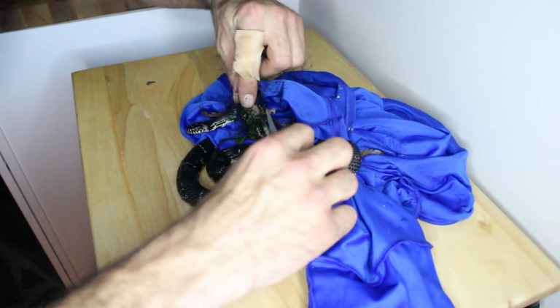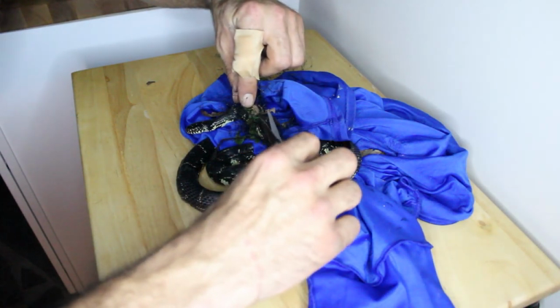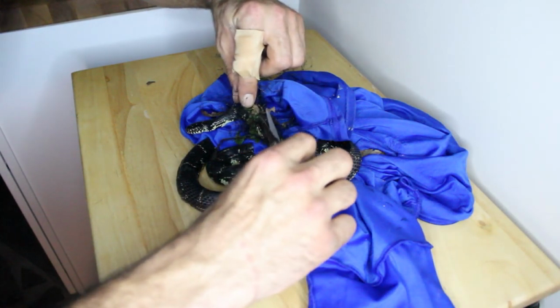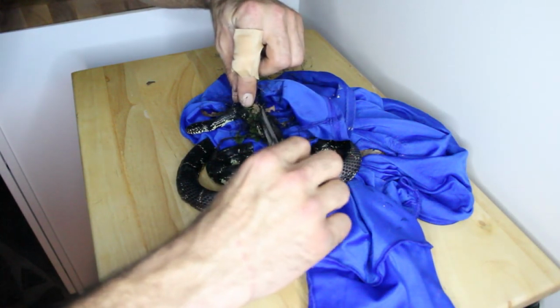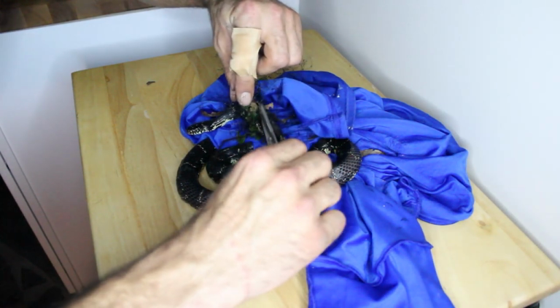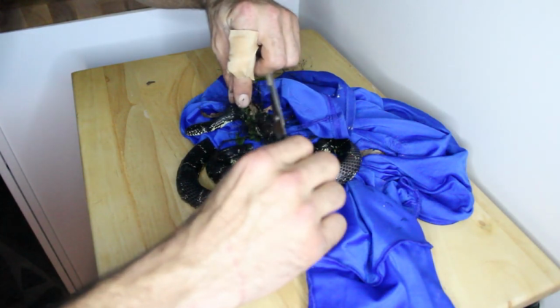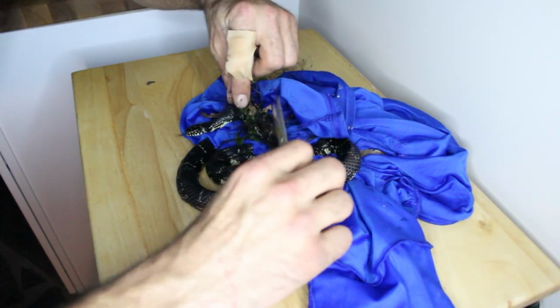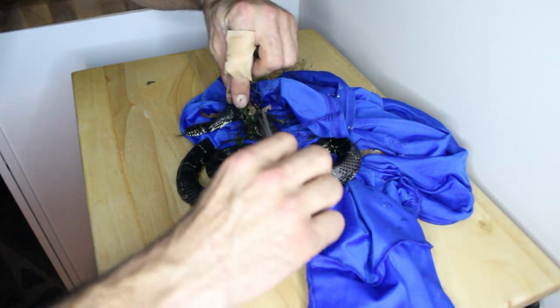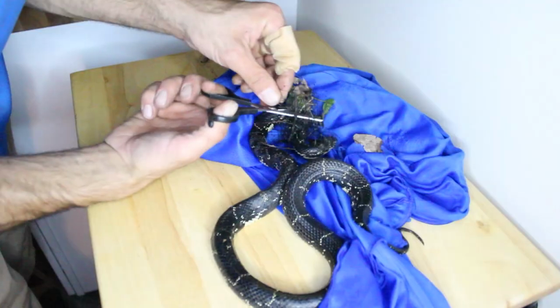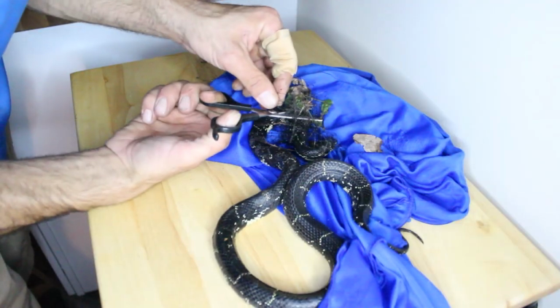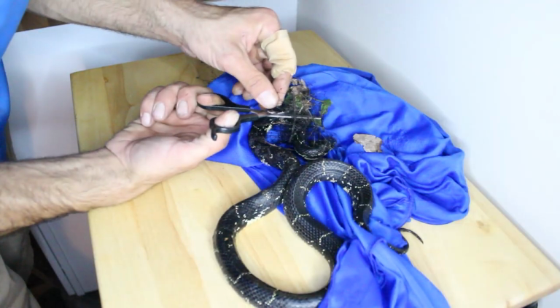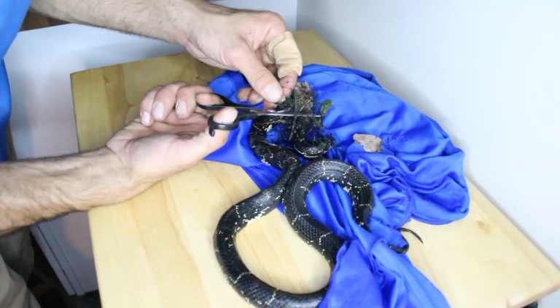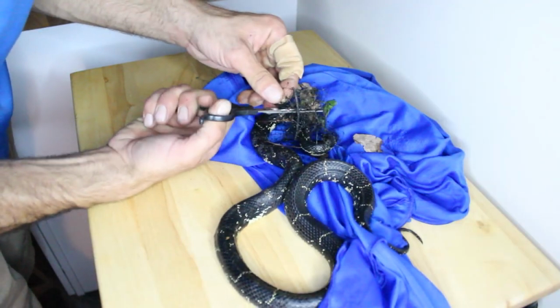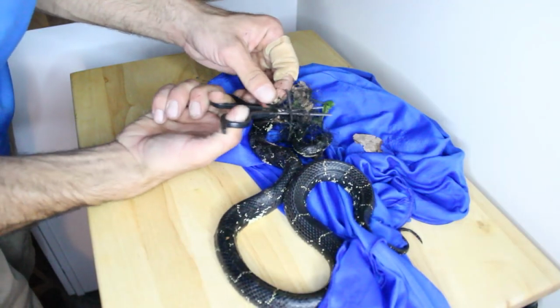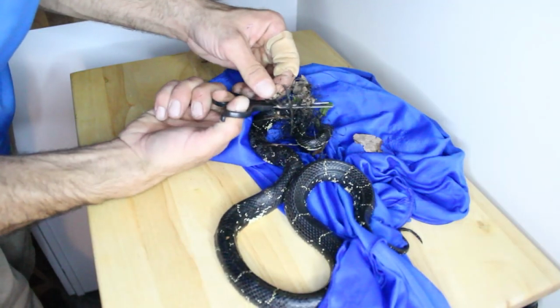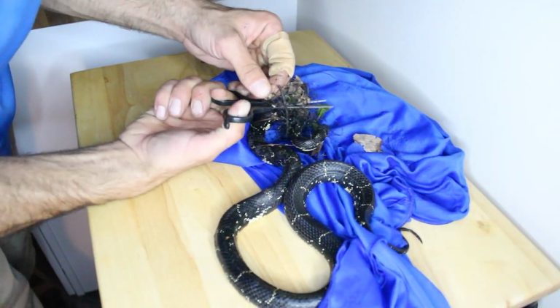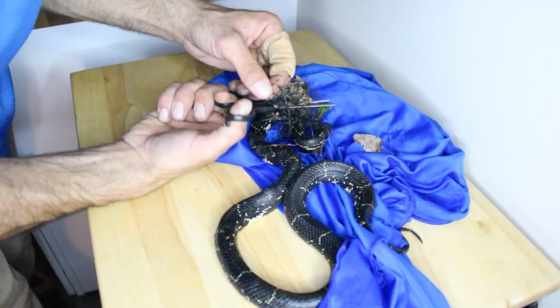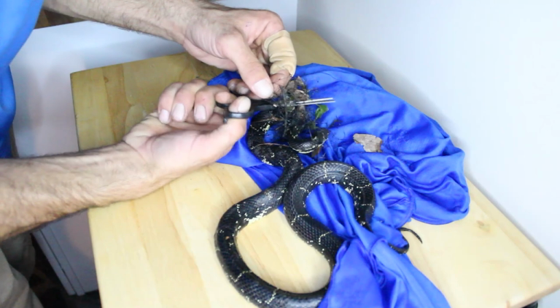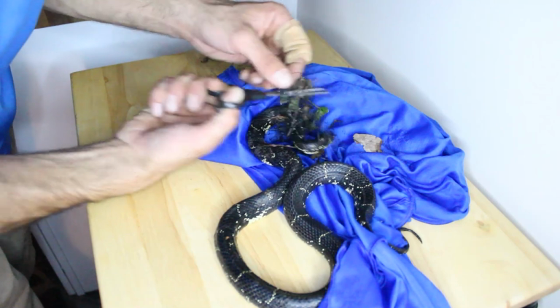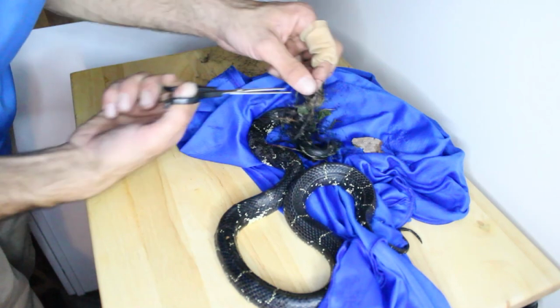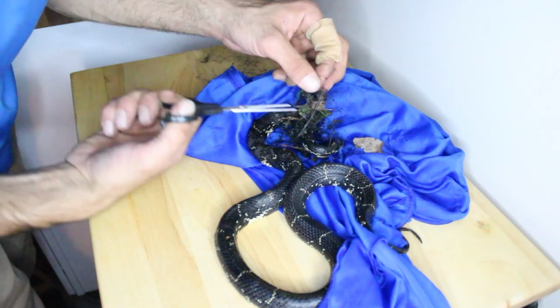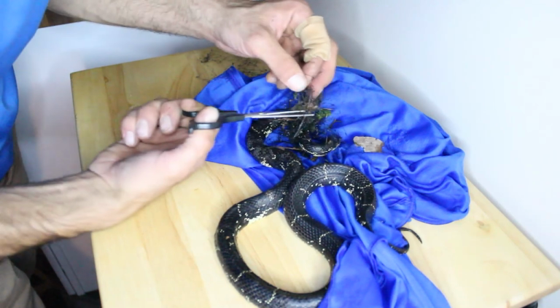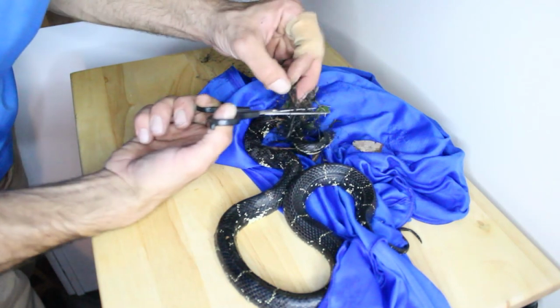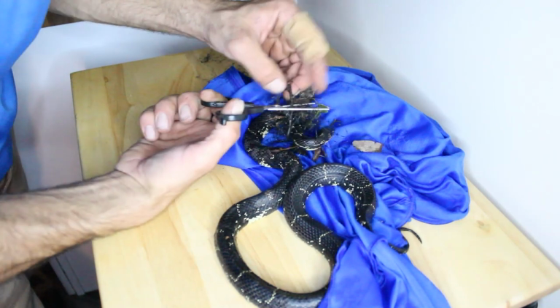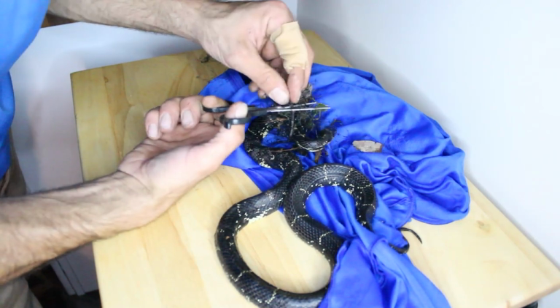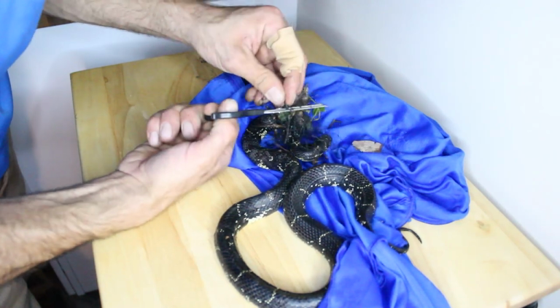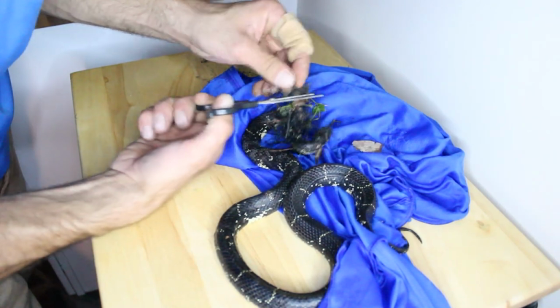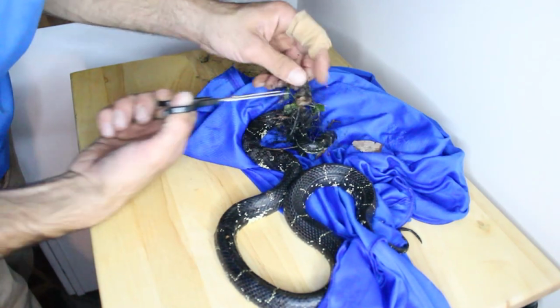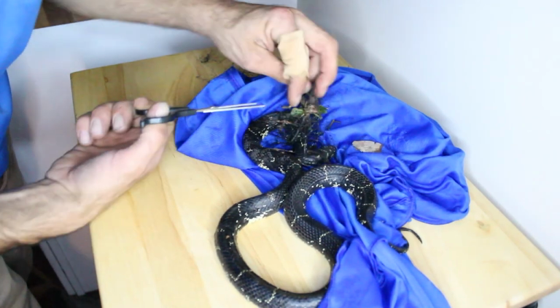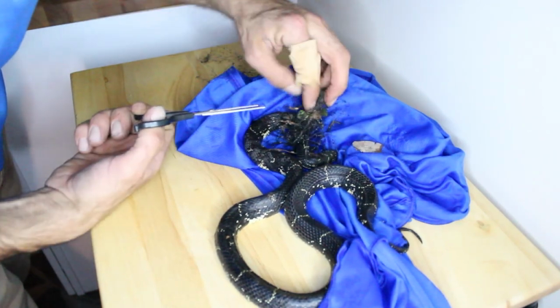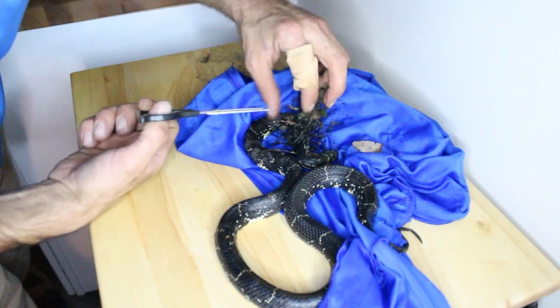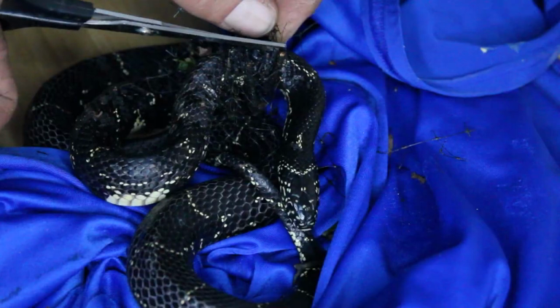Kingsnakes are typically docile creatures, but even the most docile creature will become aggressive when cornered and carrying offspring.